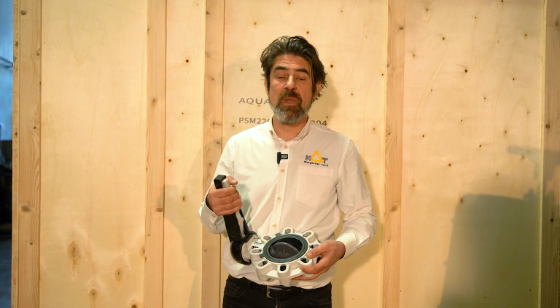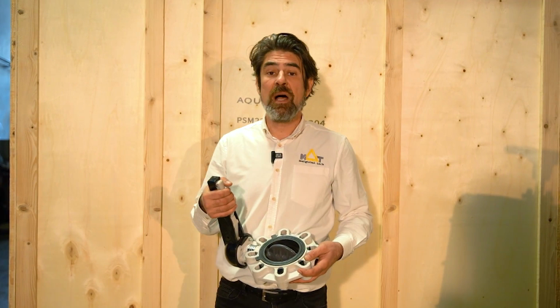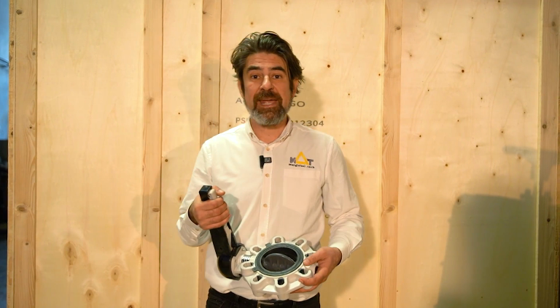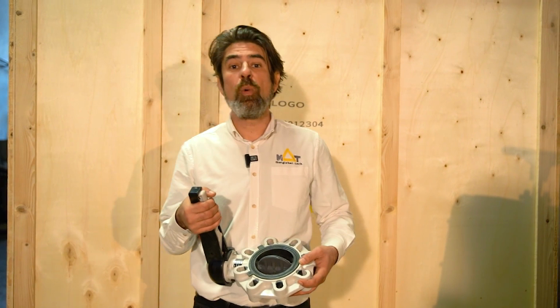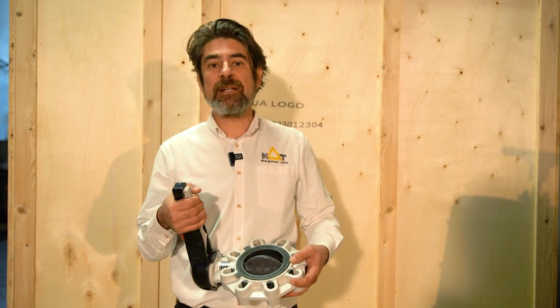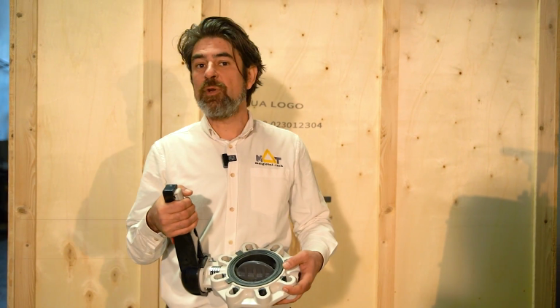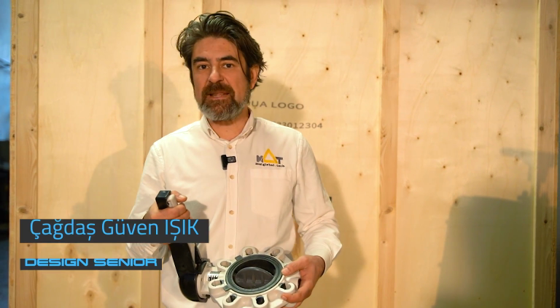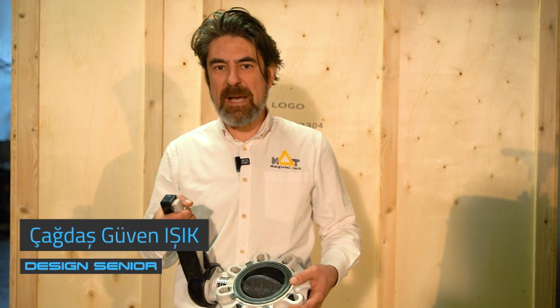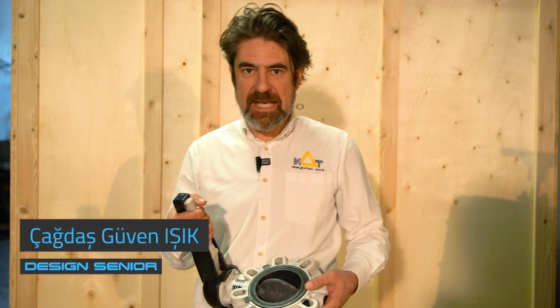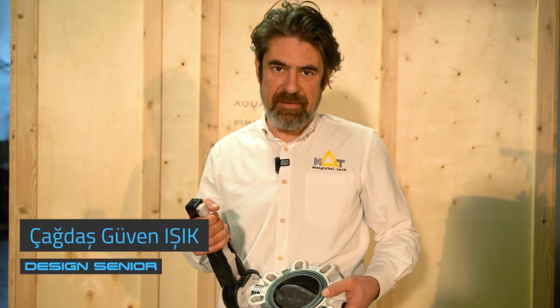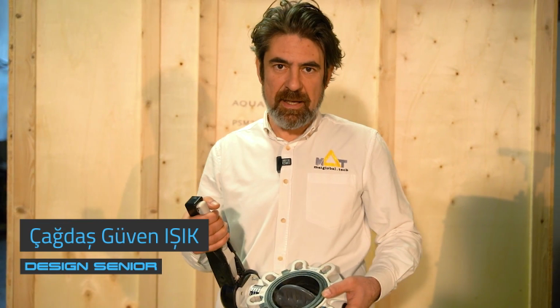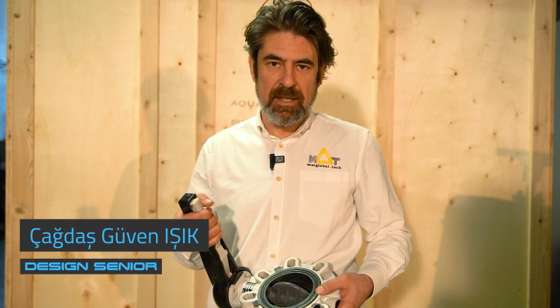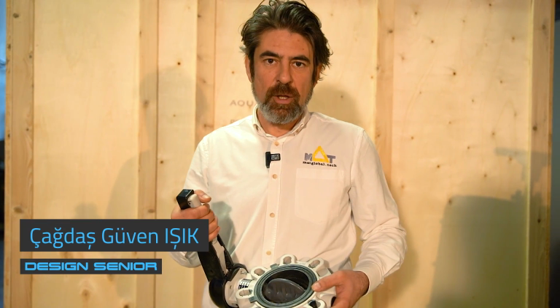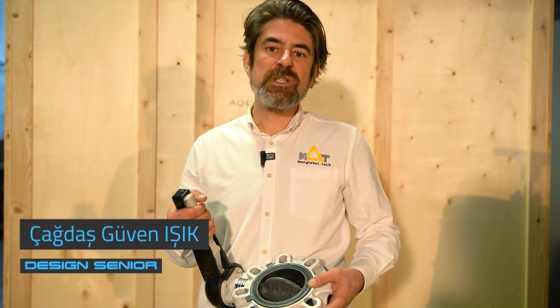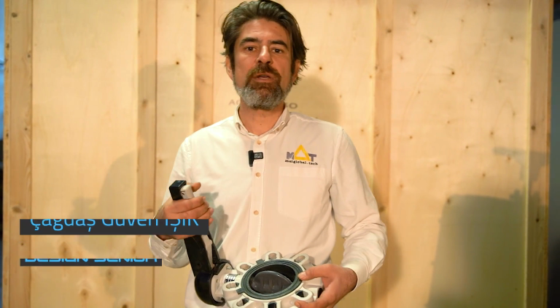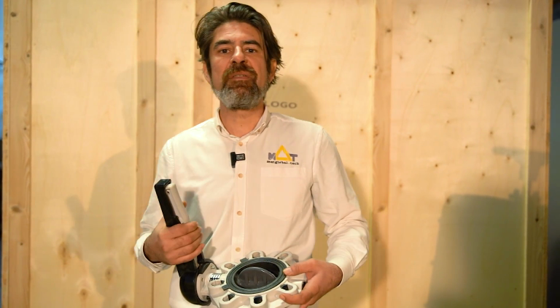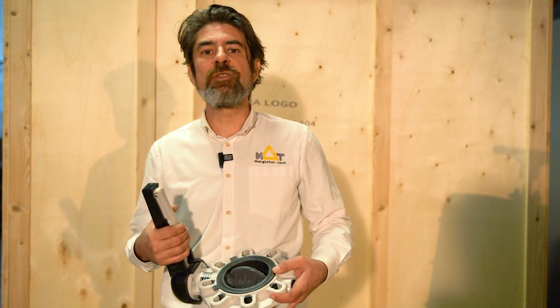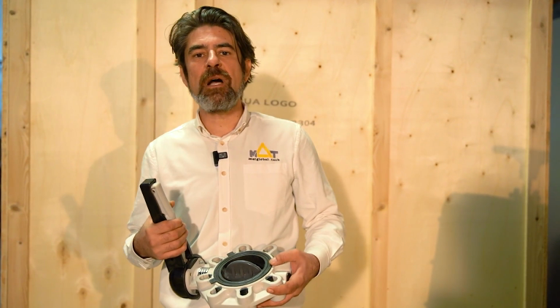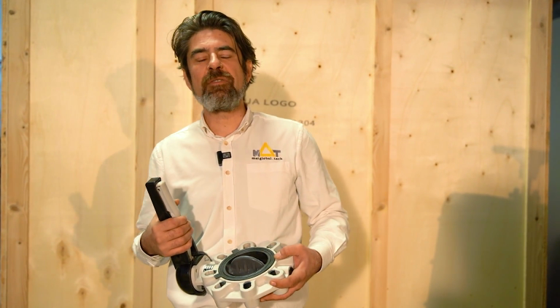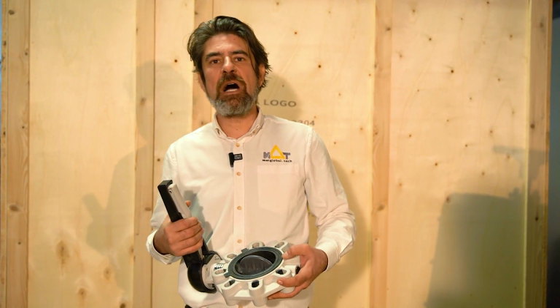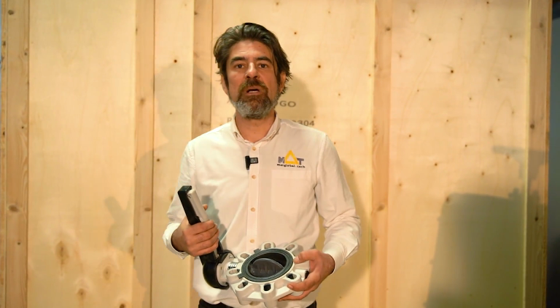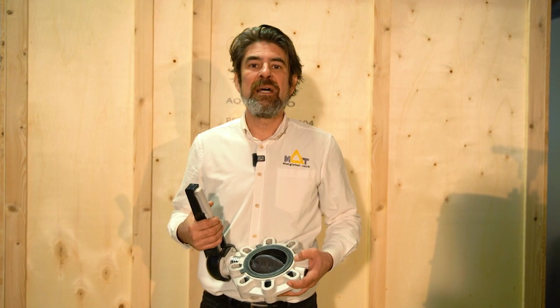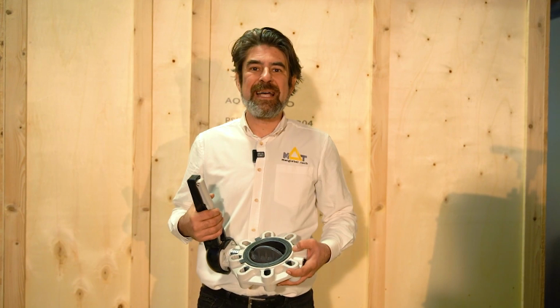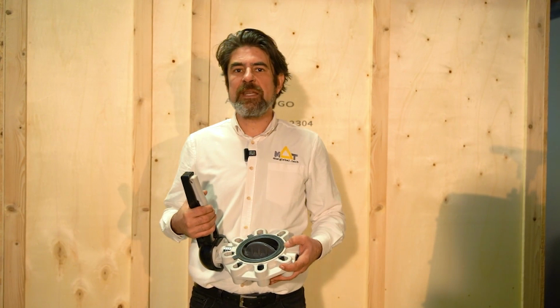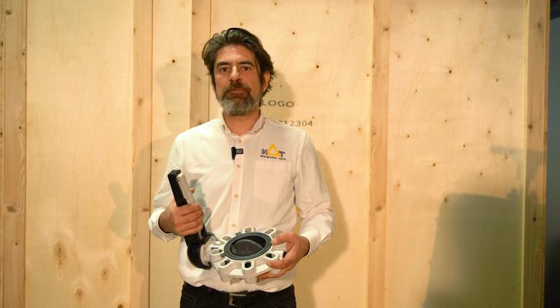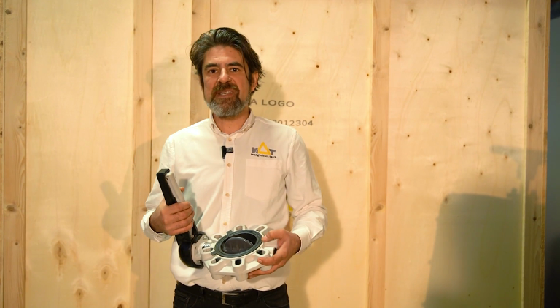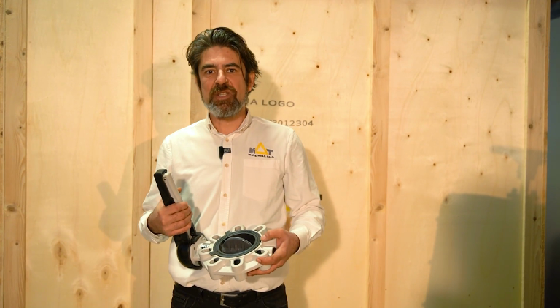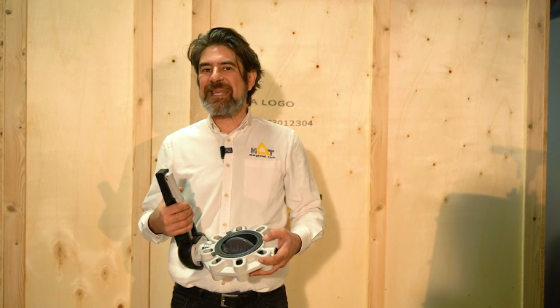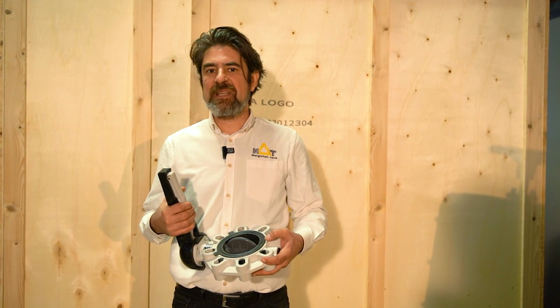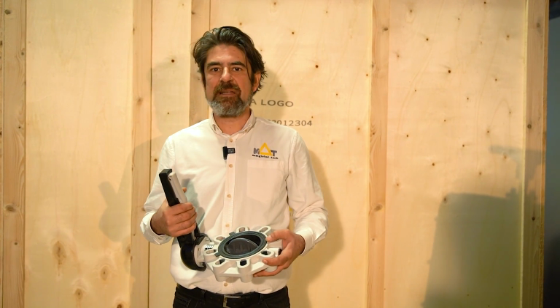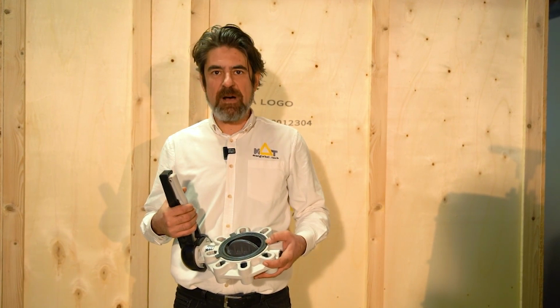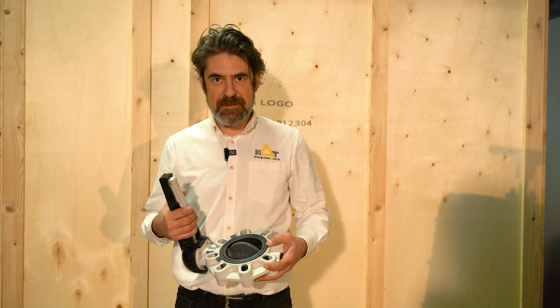Hi, welcome to Mutt Packing Area. On this video we will talk about our Titanium Precision series valves.